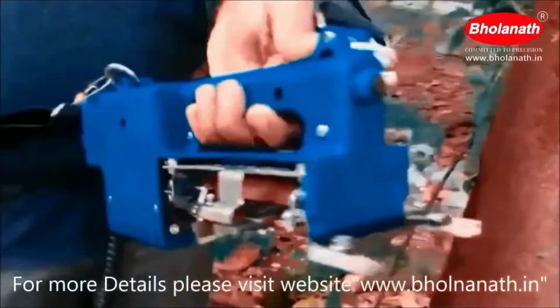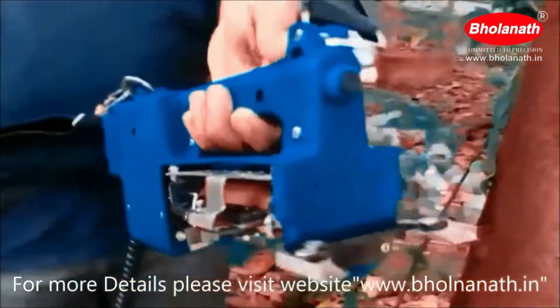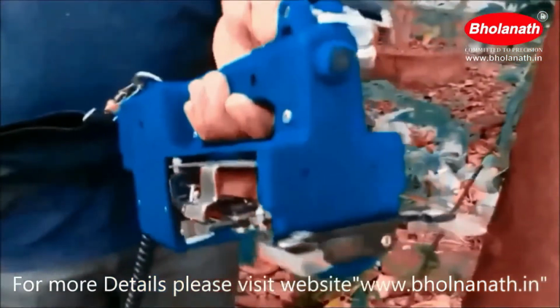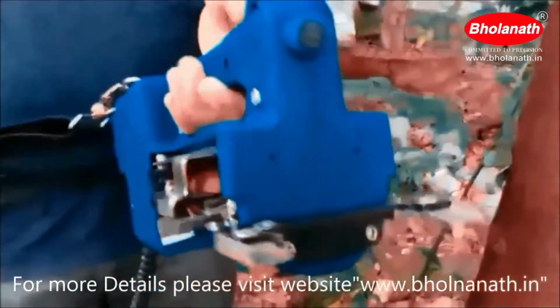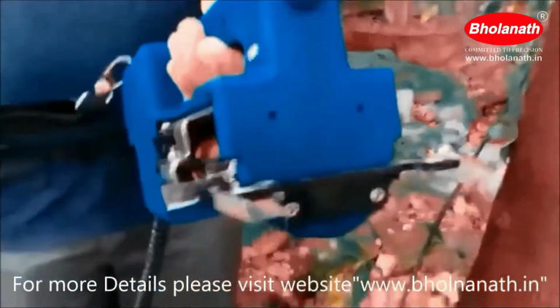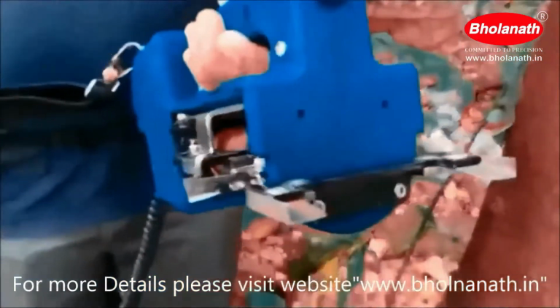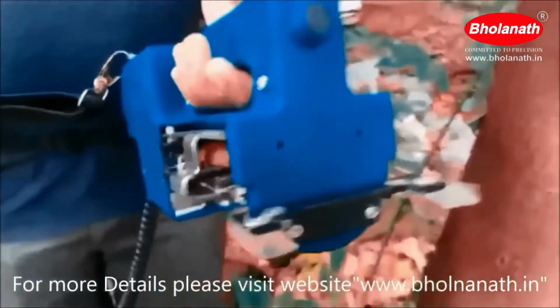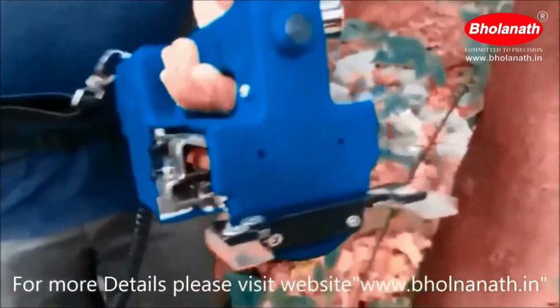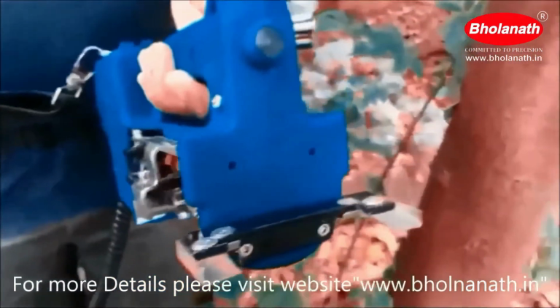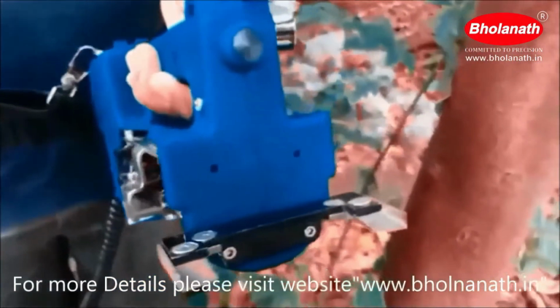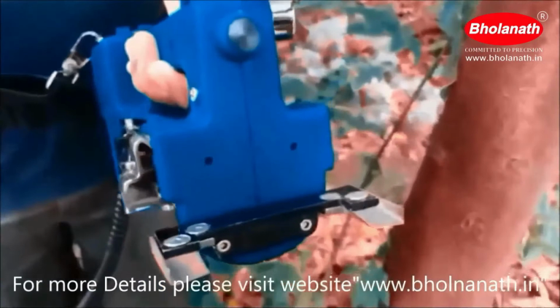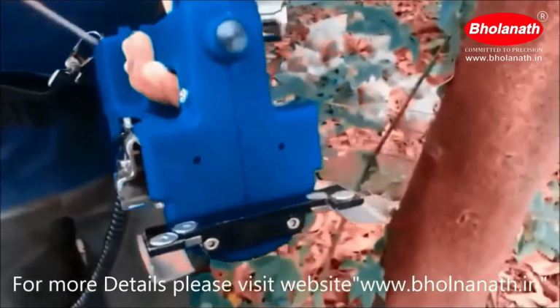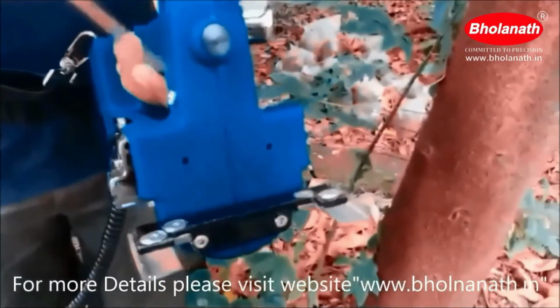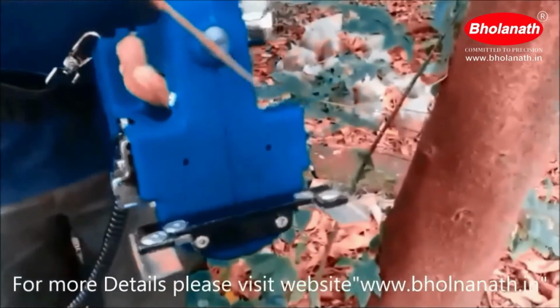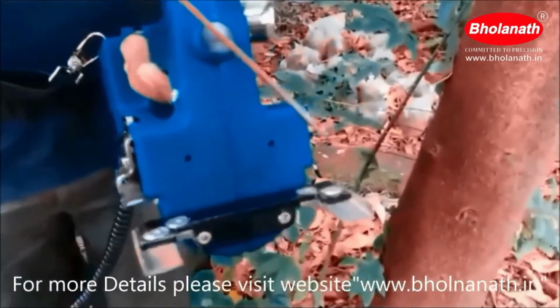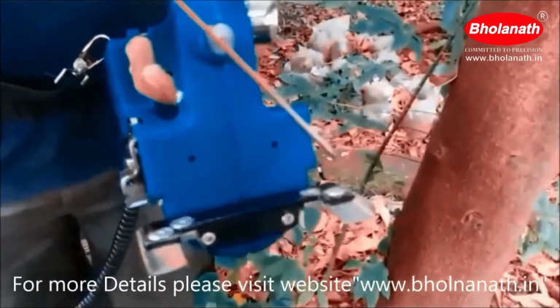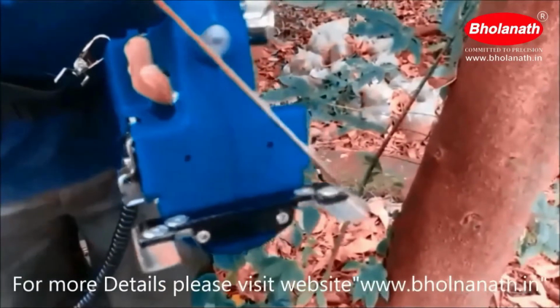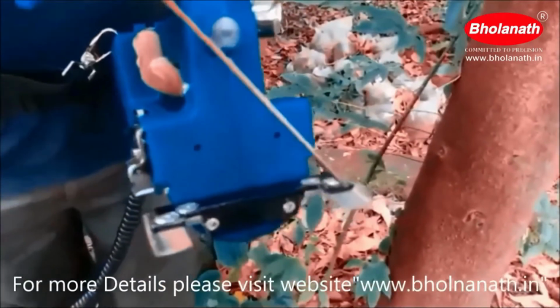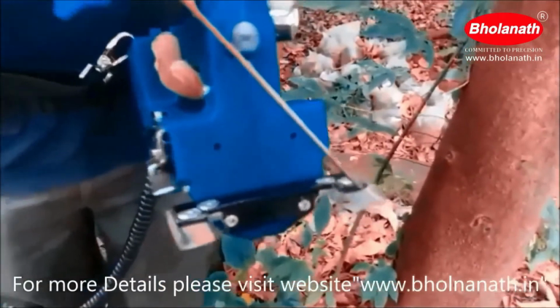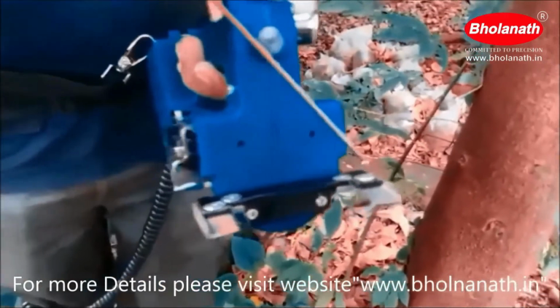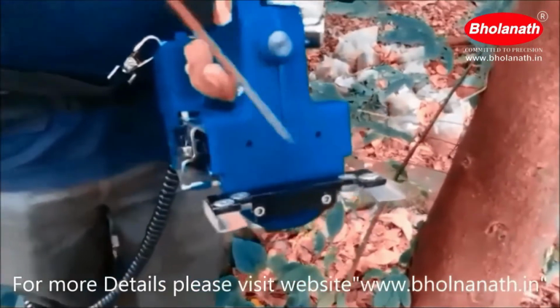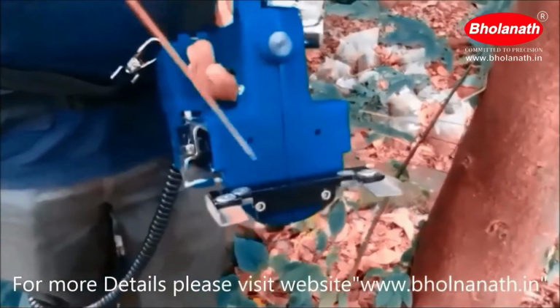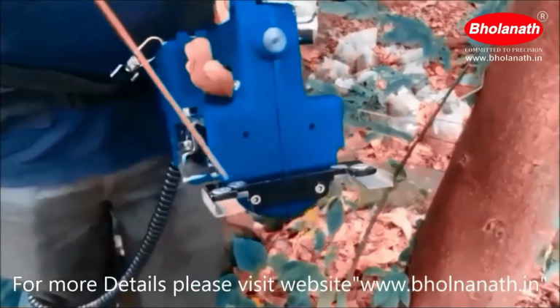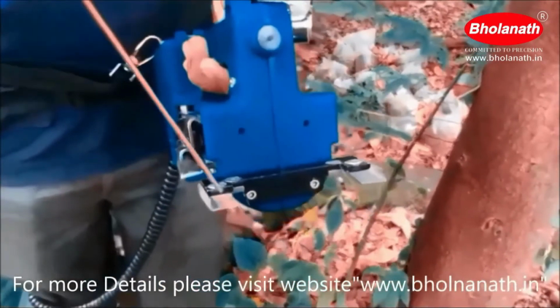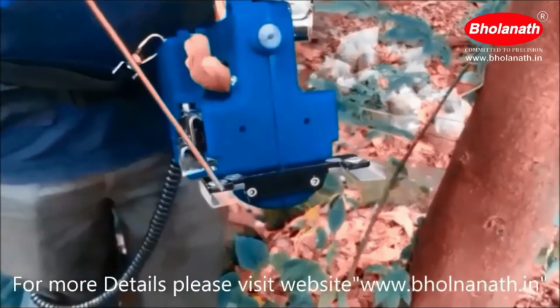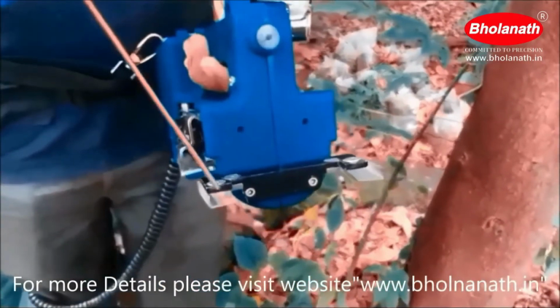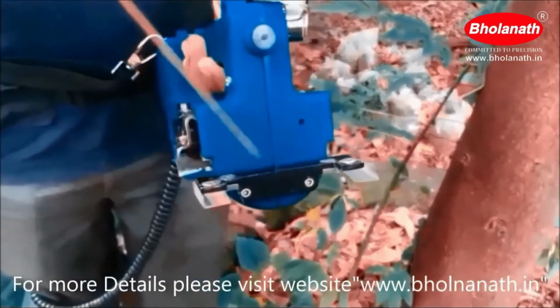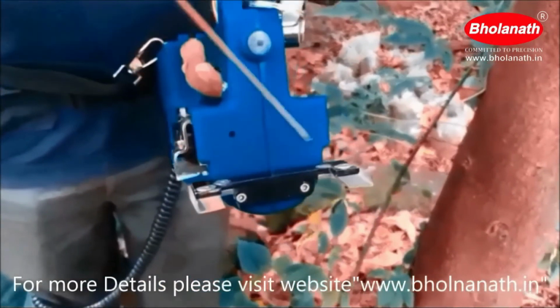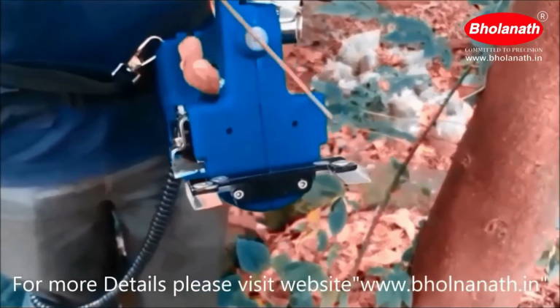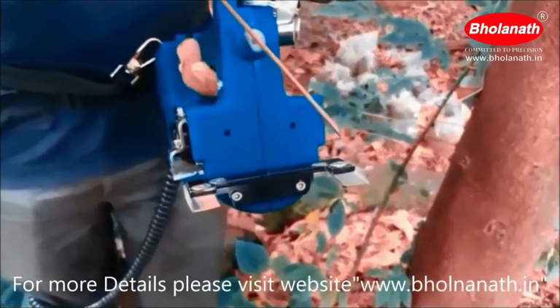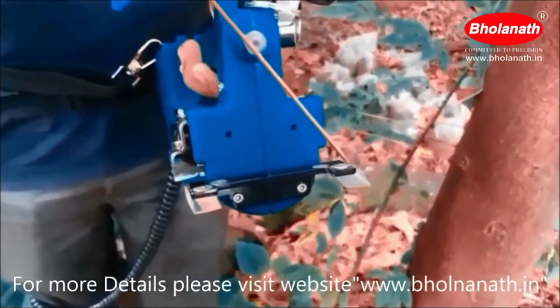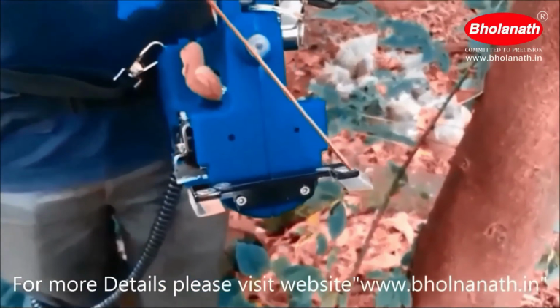In this machine we have two knife cutters. They are used to cut both ends of the tapping channel.